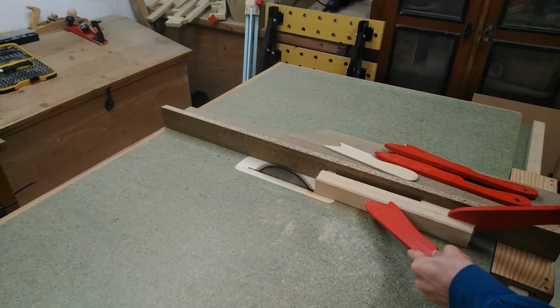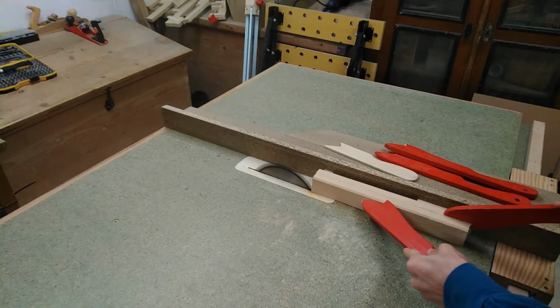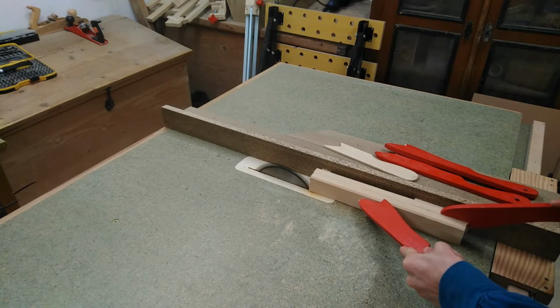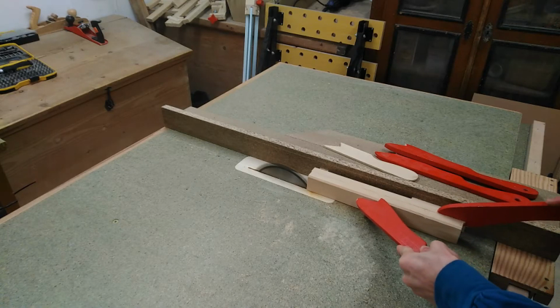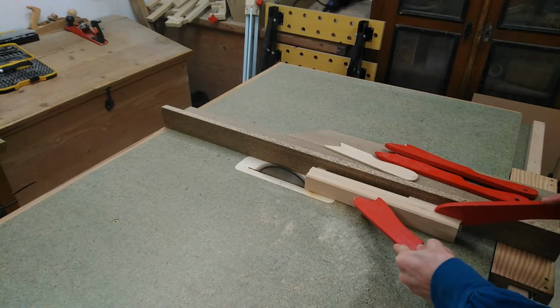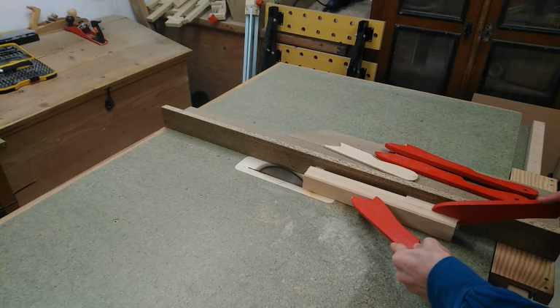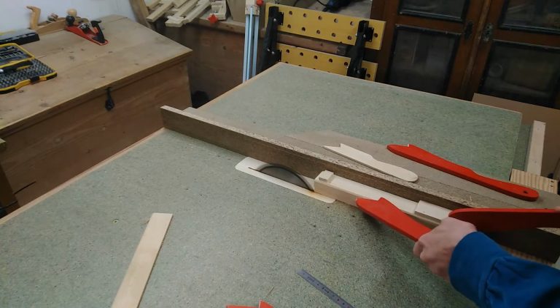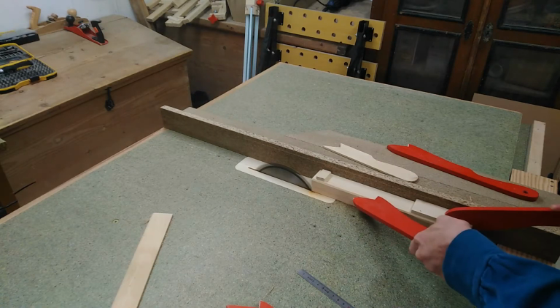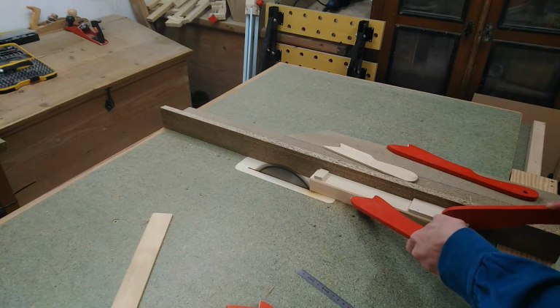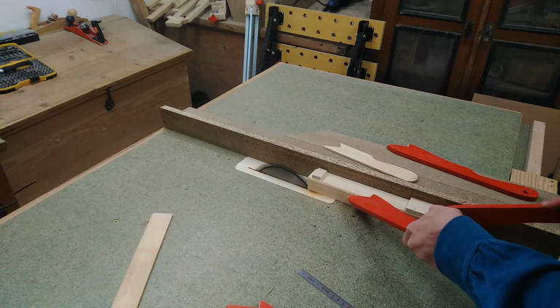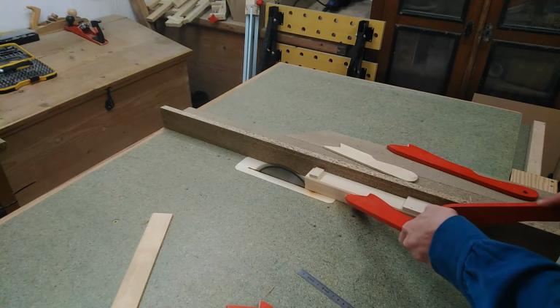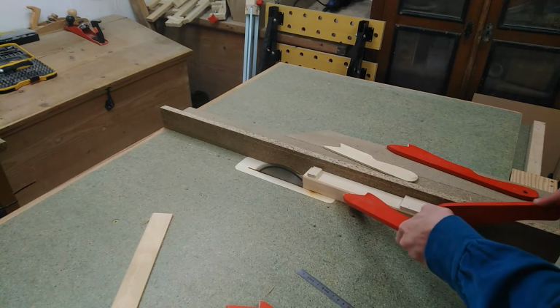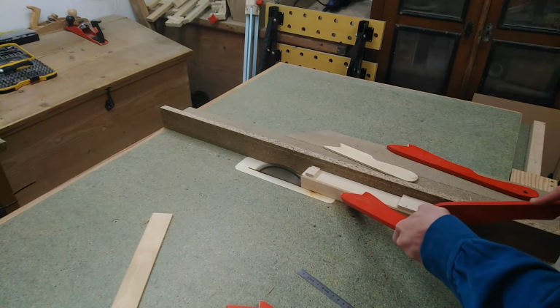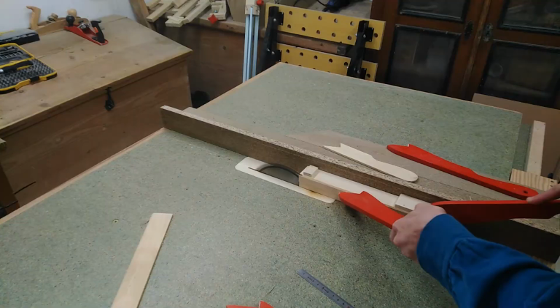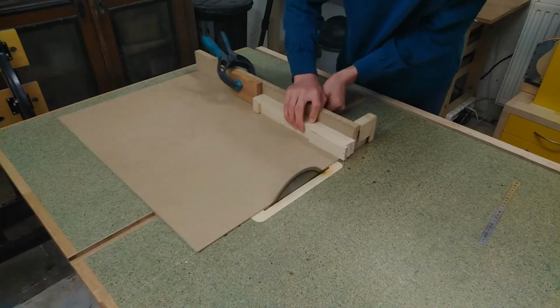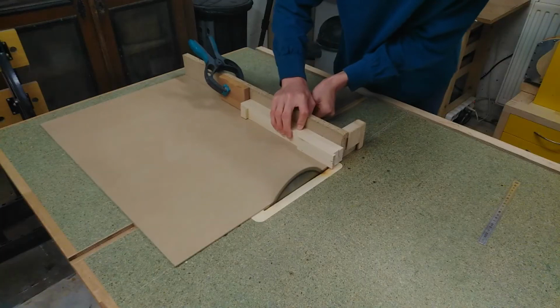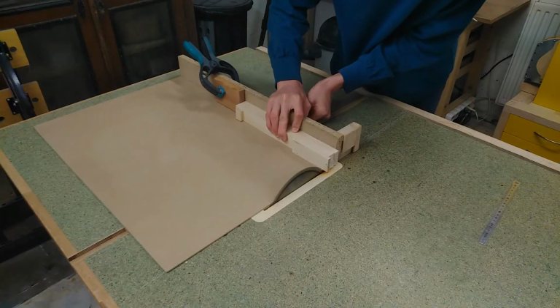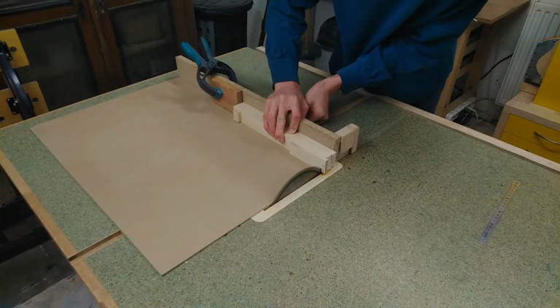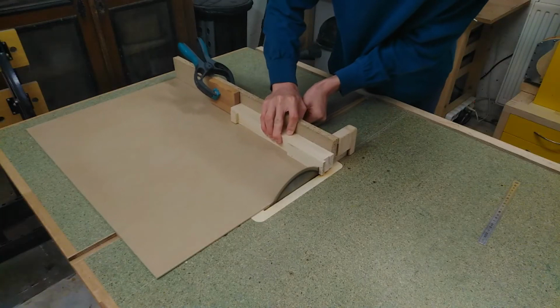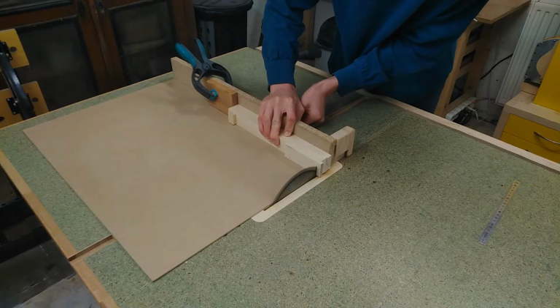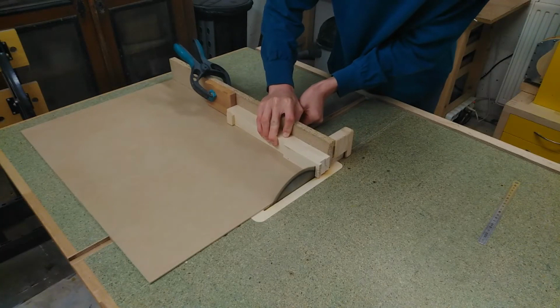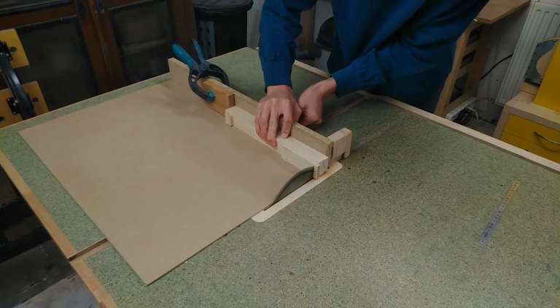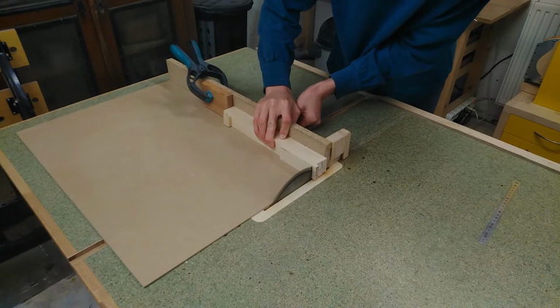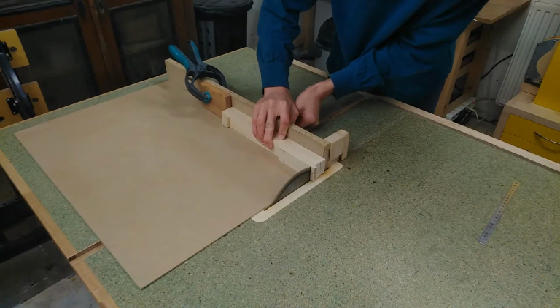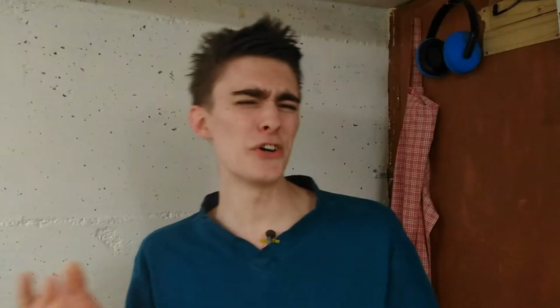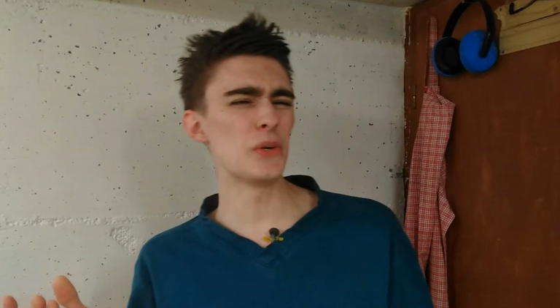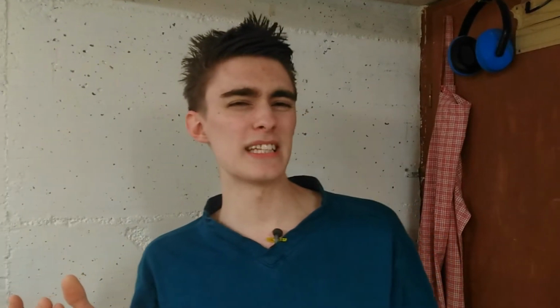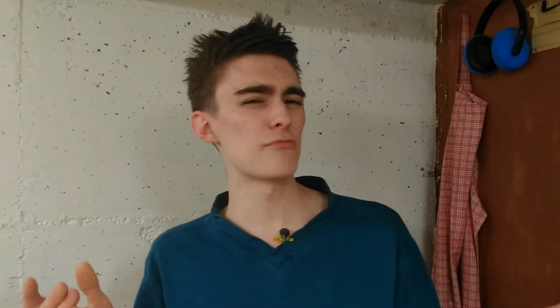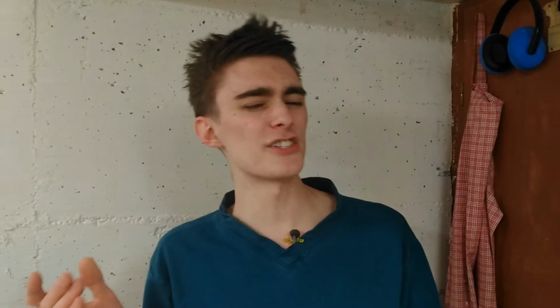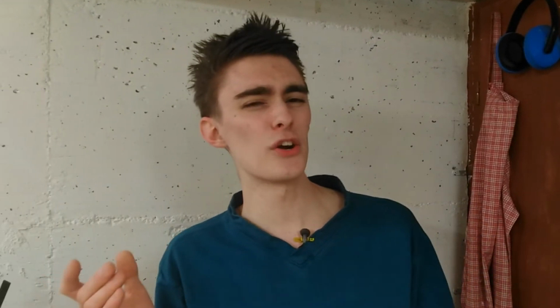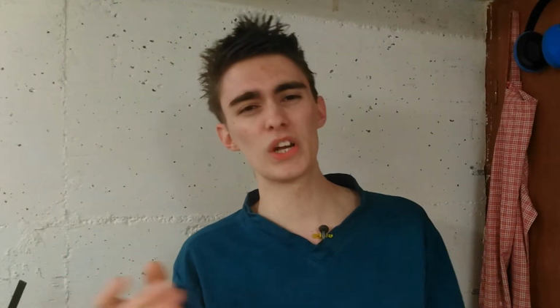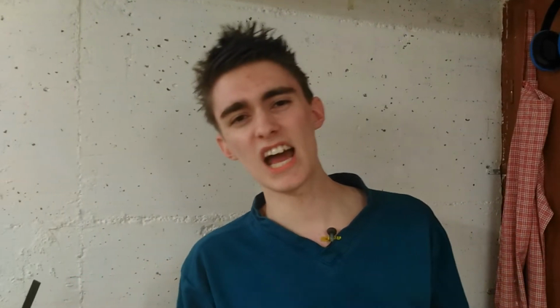Next up is machining the support beam for the upper wheel. Regular spruce should do just fine — no need wasting precious hardwood.